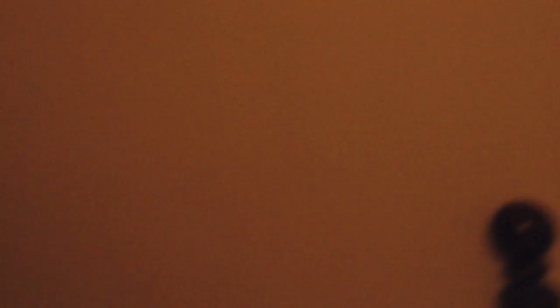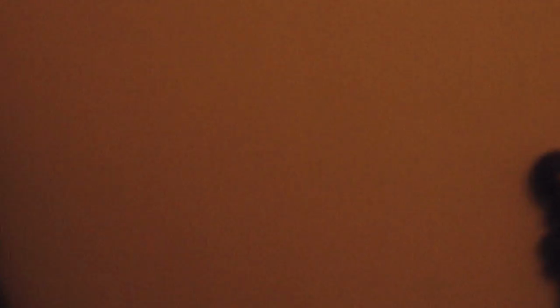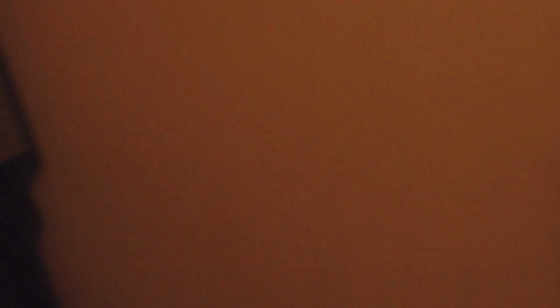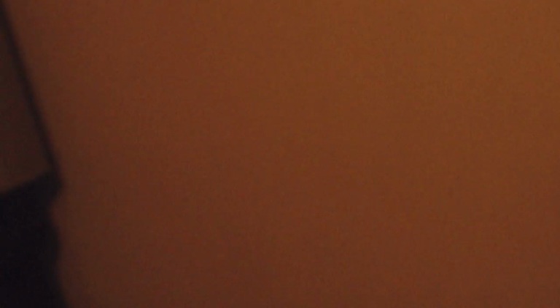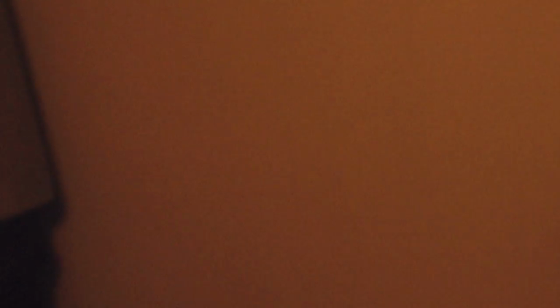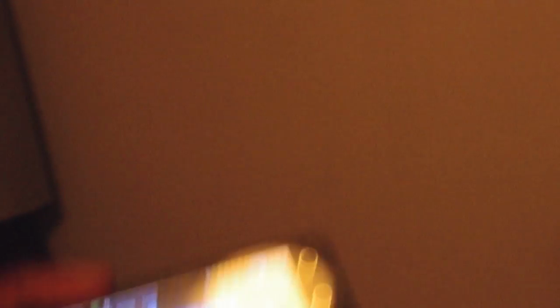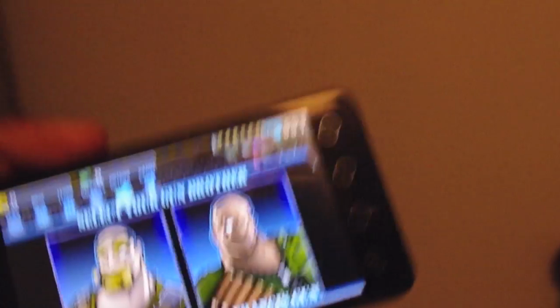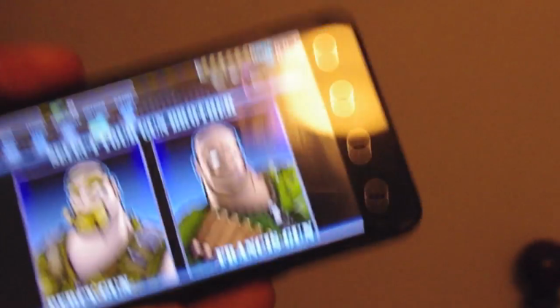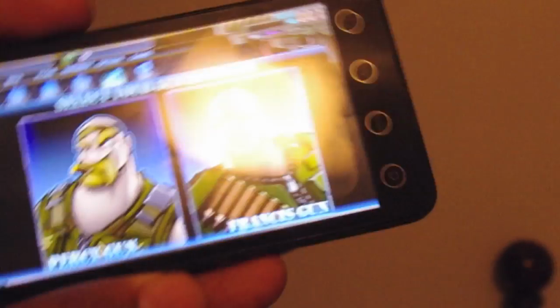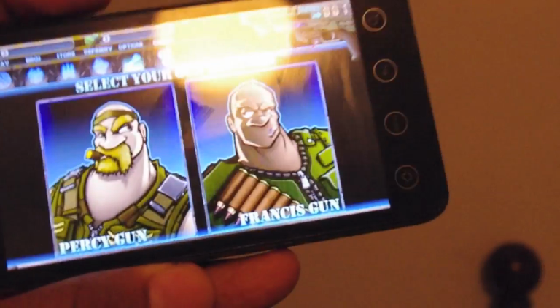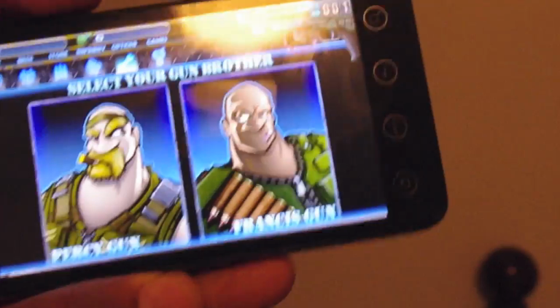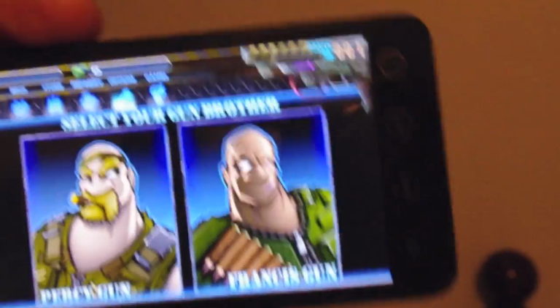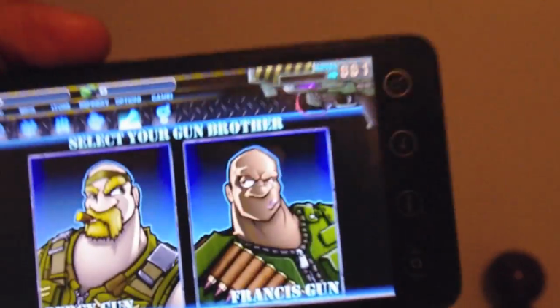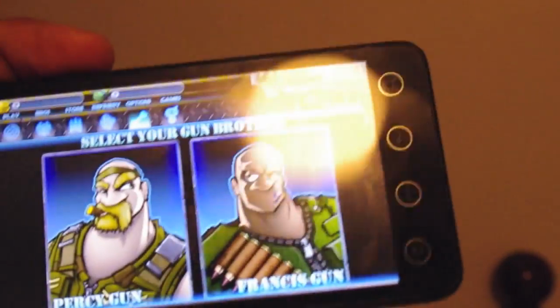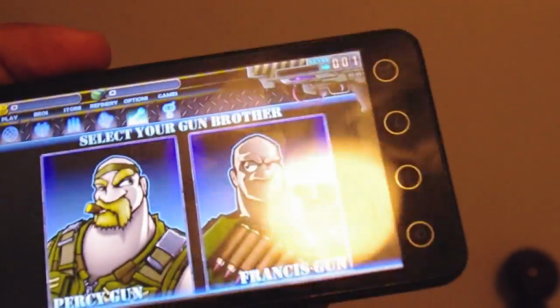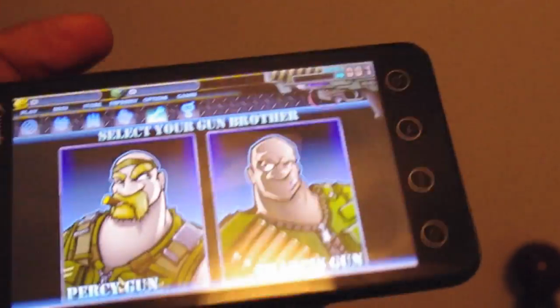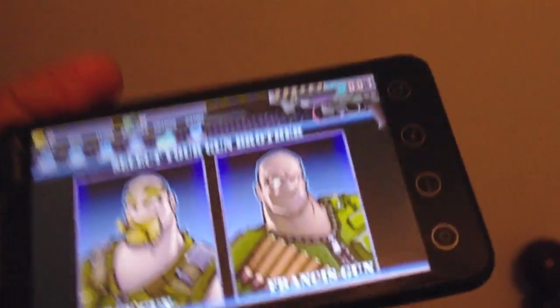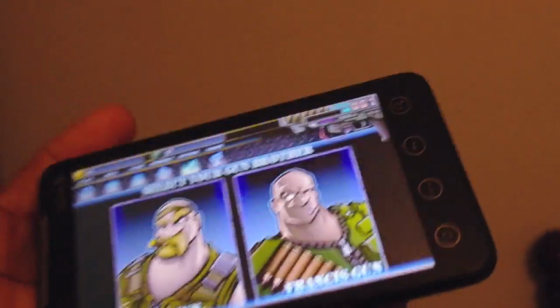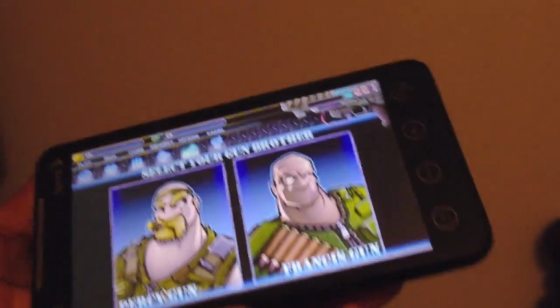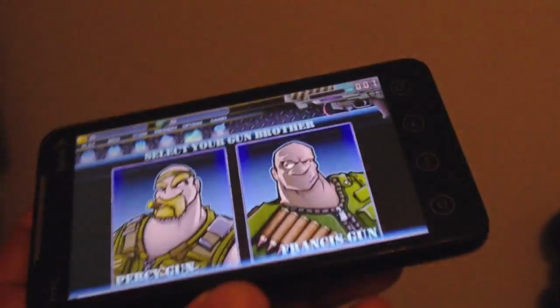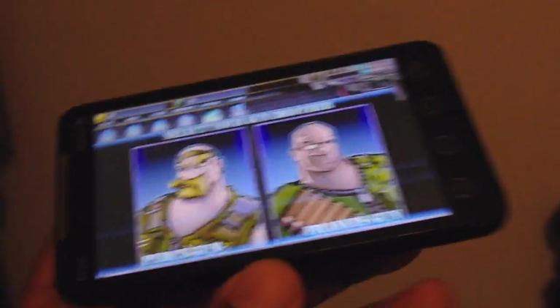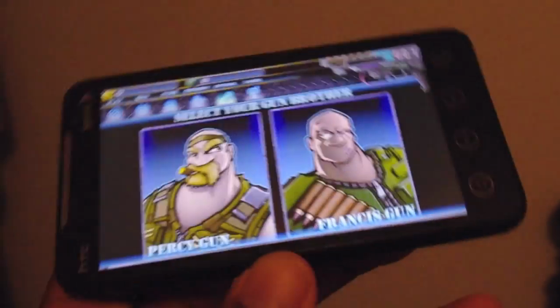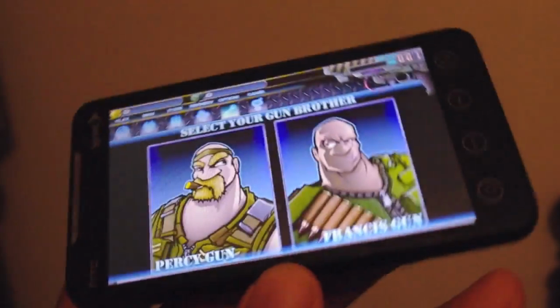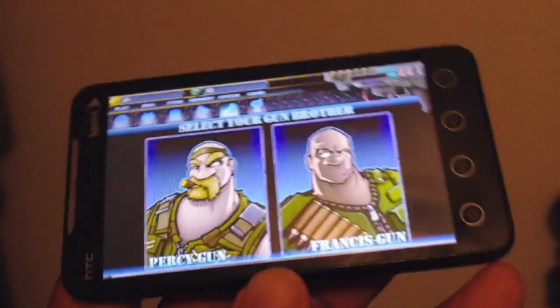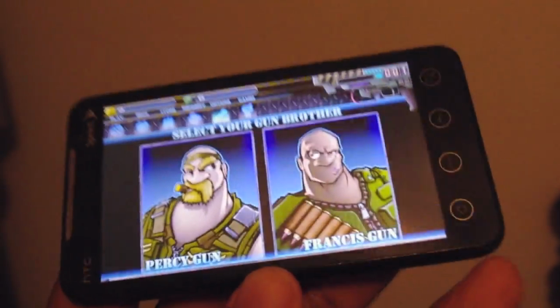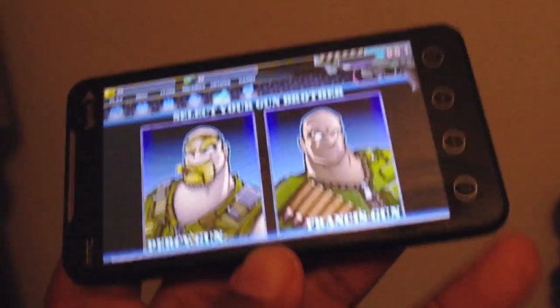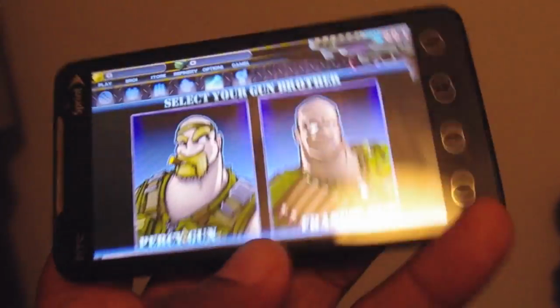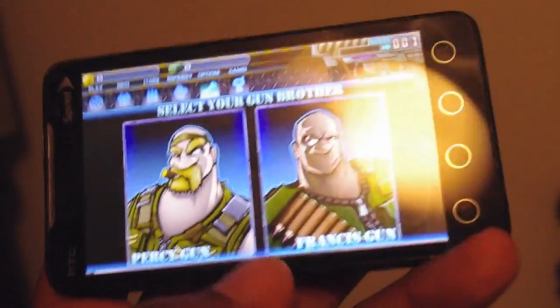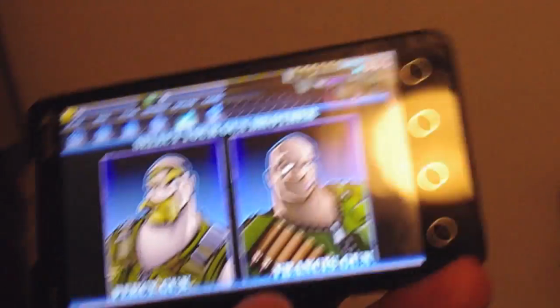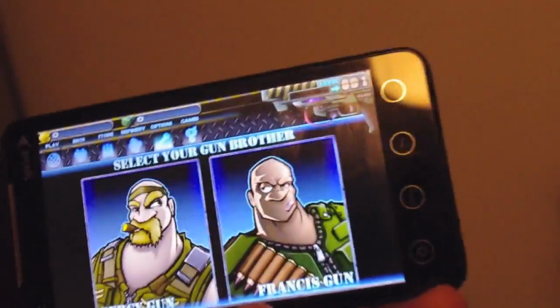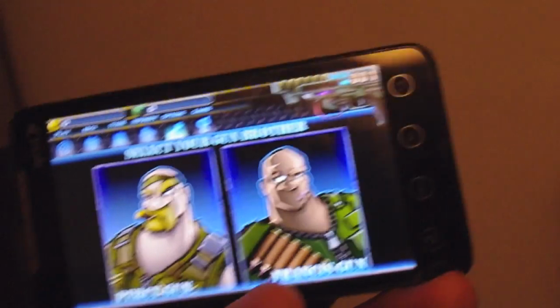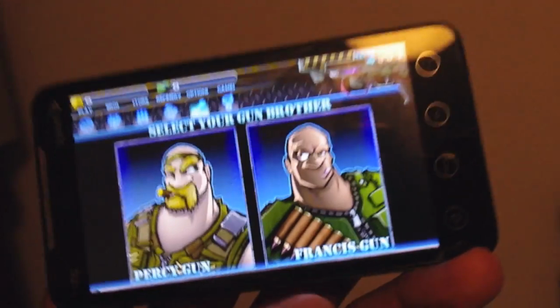What I have here is called Gun Brothers. It's a game I play a lot, but I just reset my phone, so there's nothing going on.